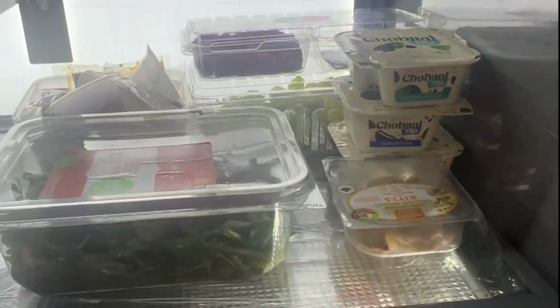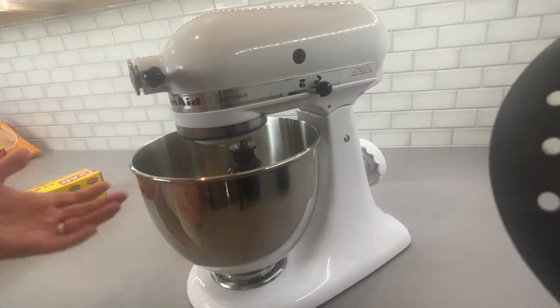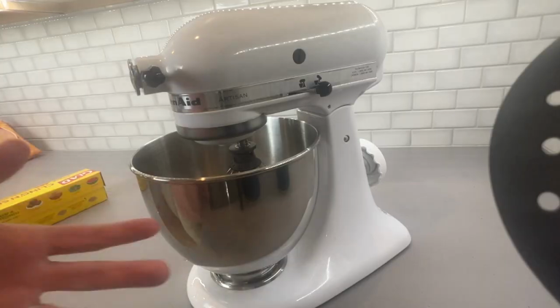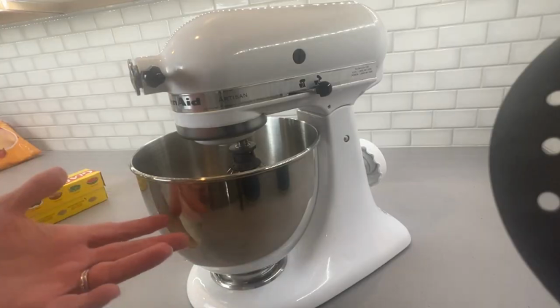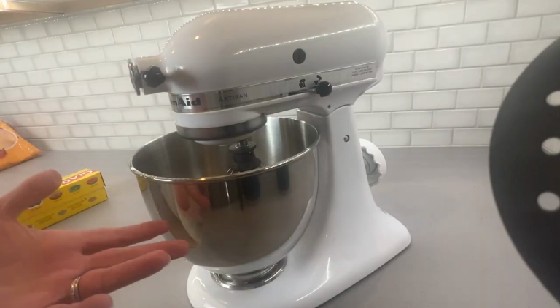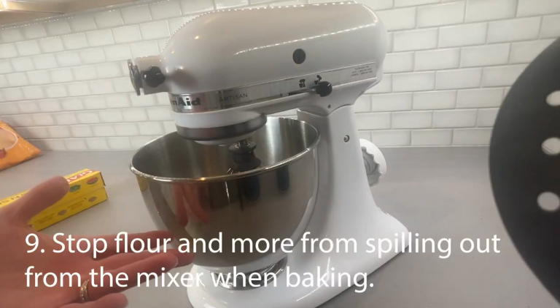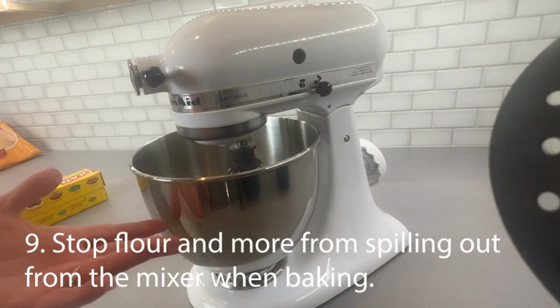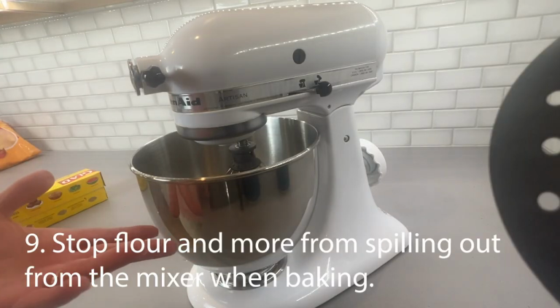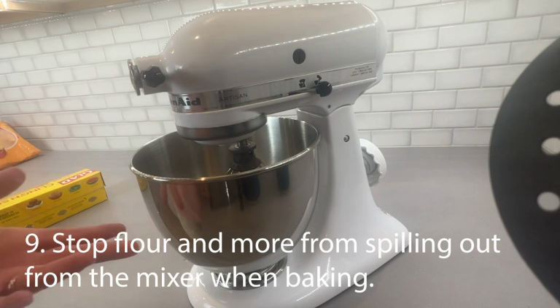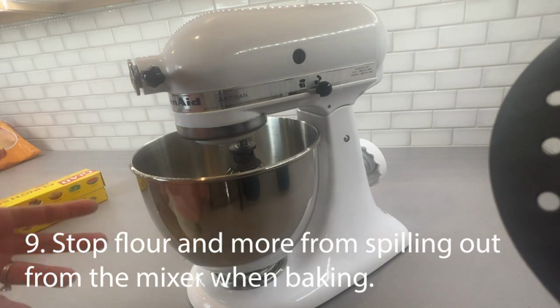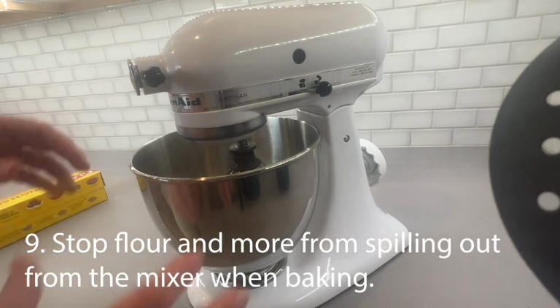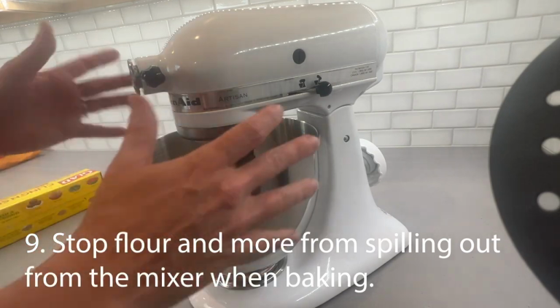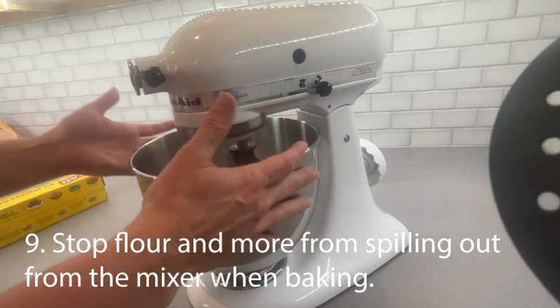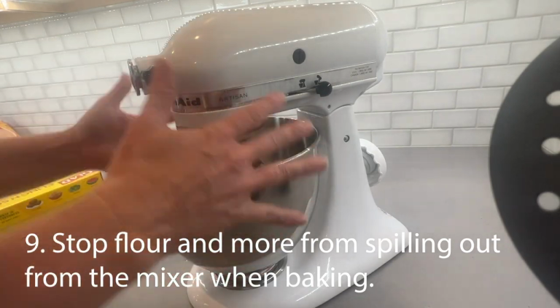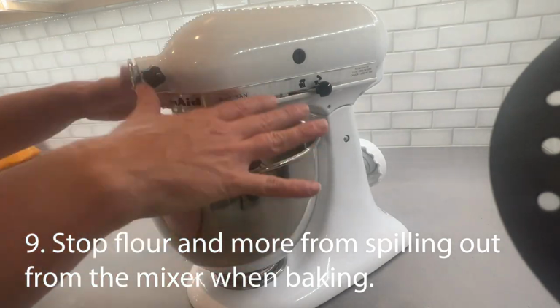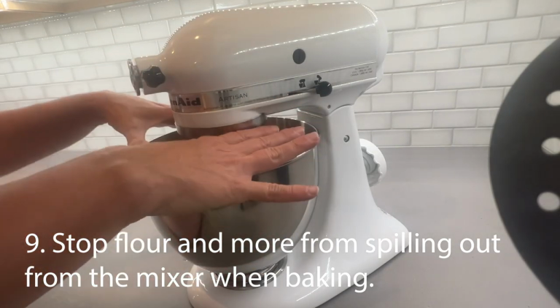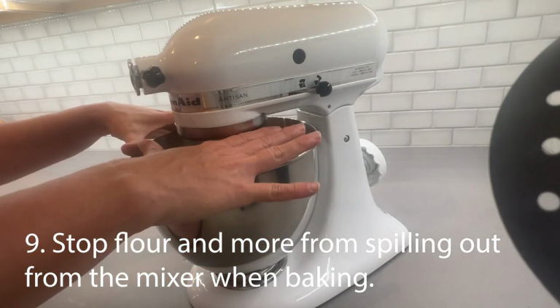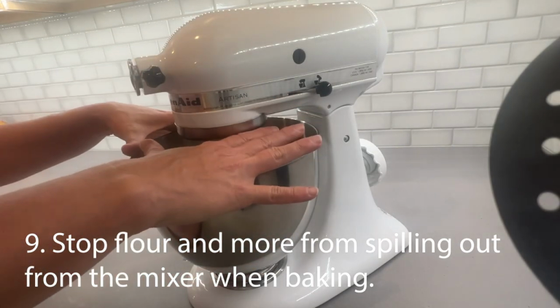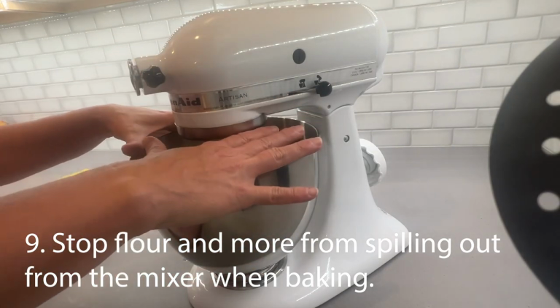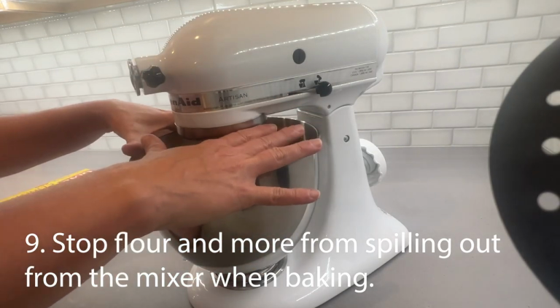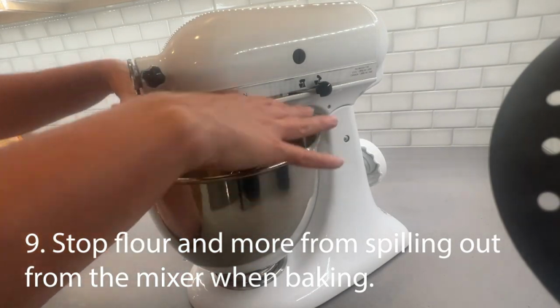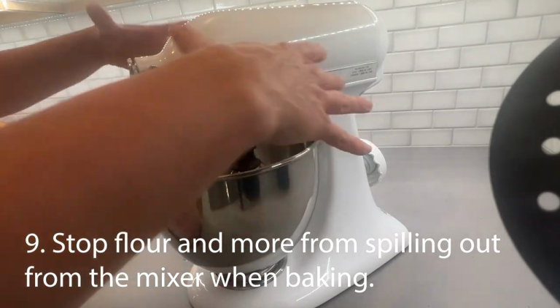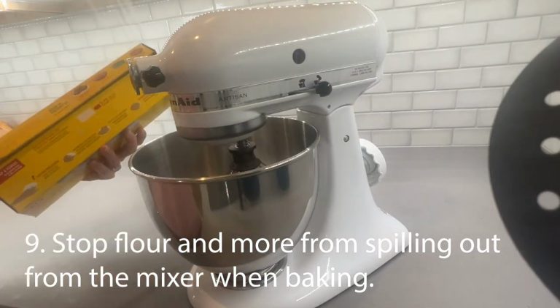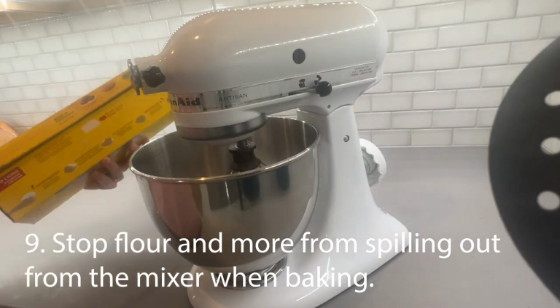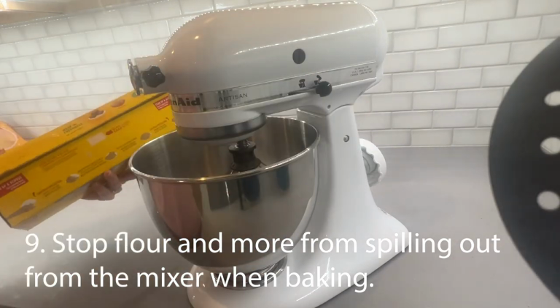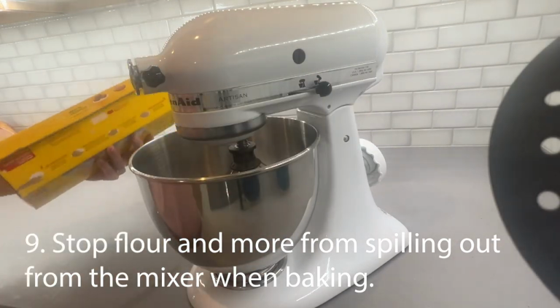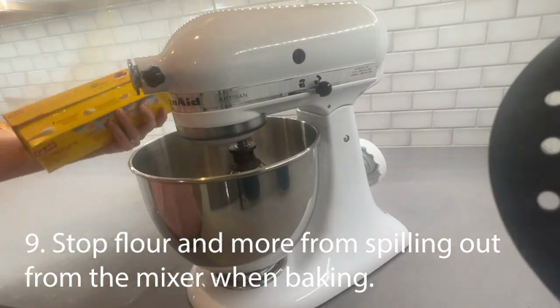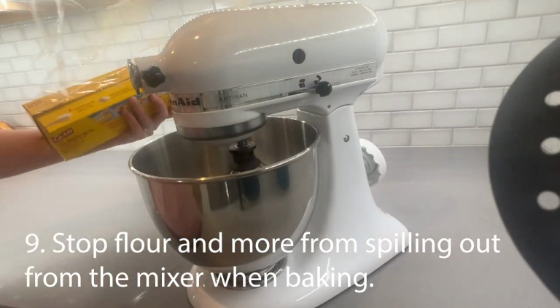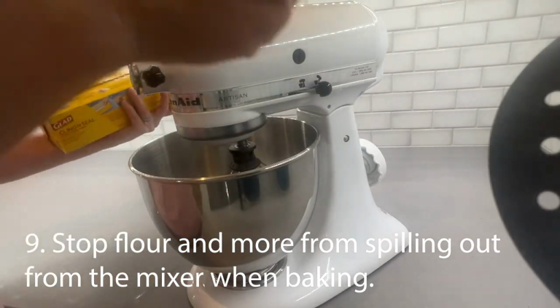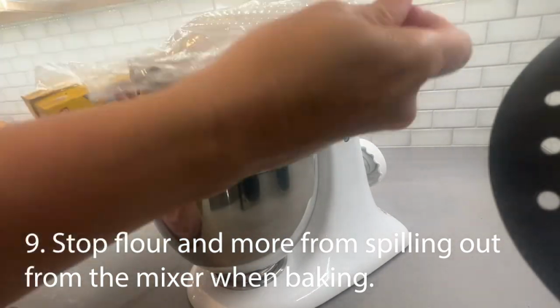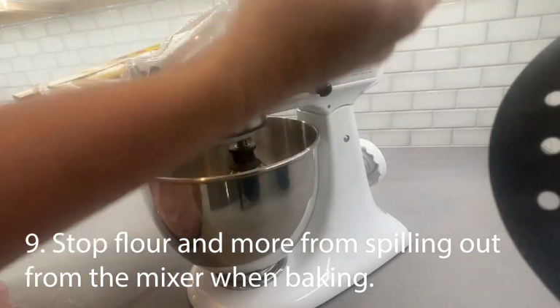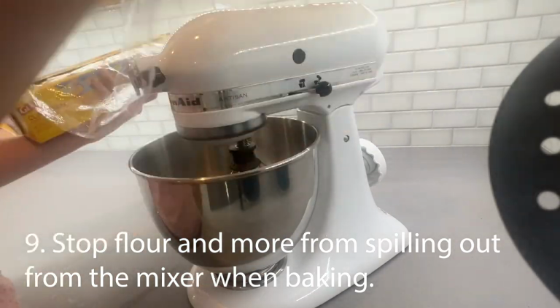If you've ever made something in your mixer with flour or something like that, use Saran Wrap to help there too.